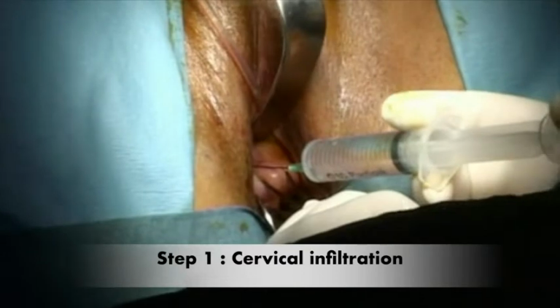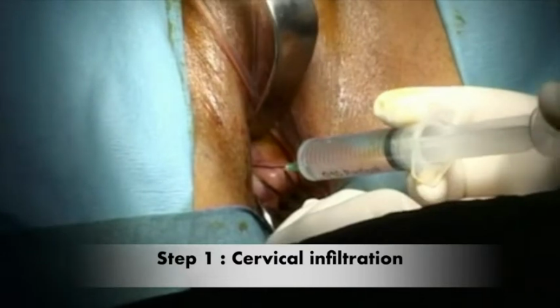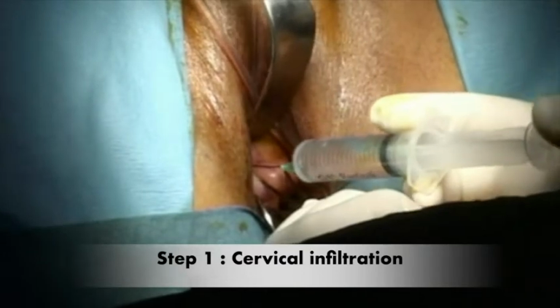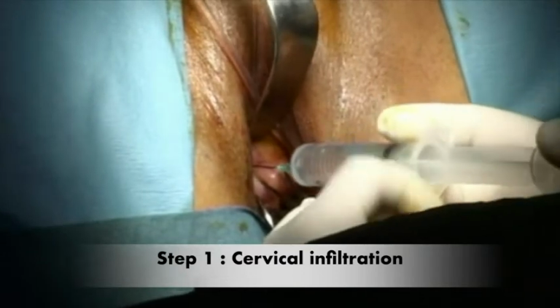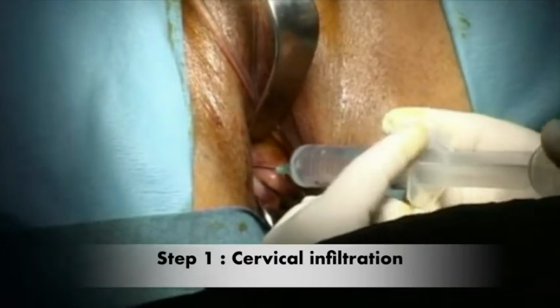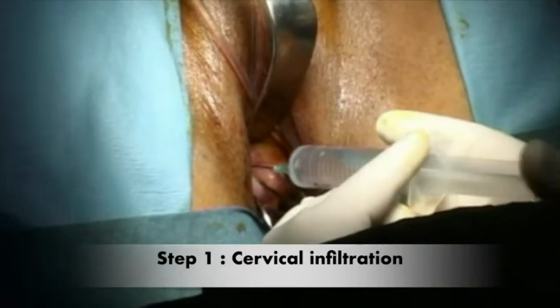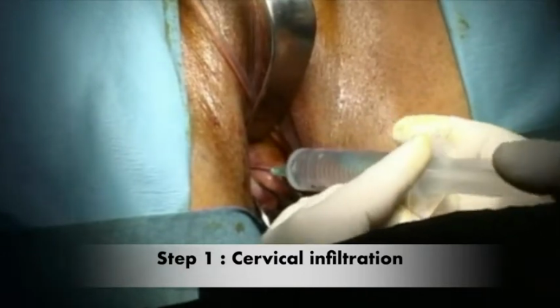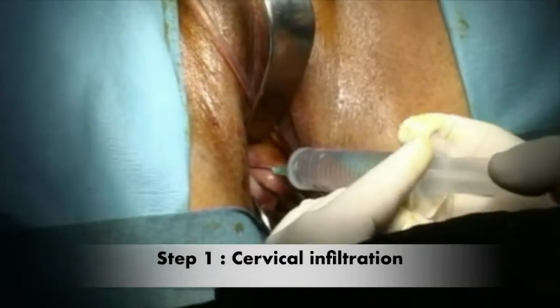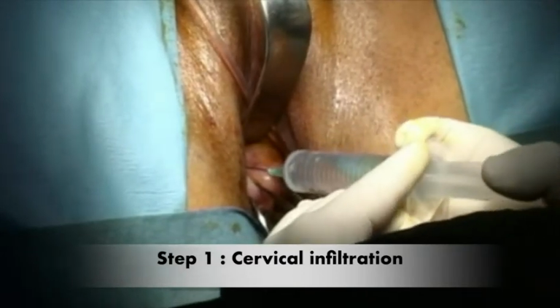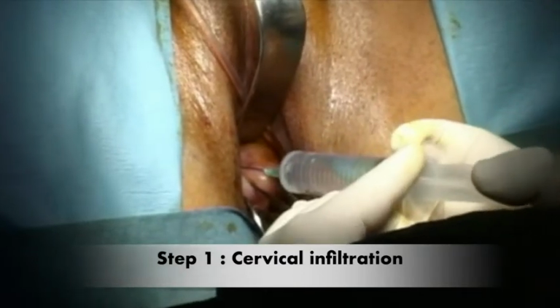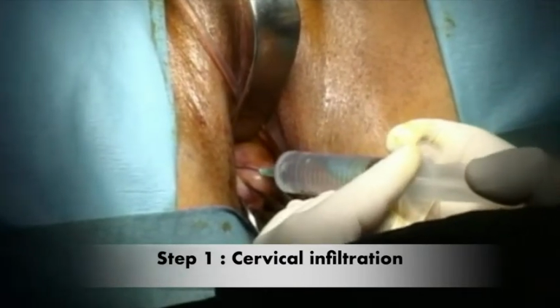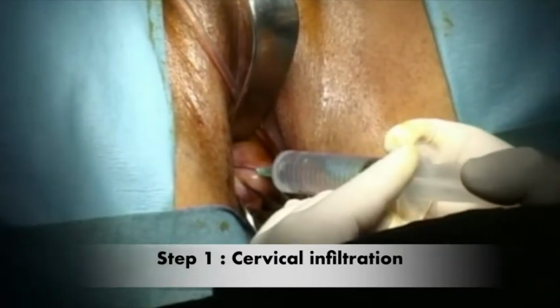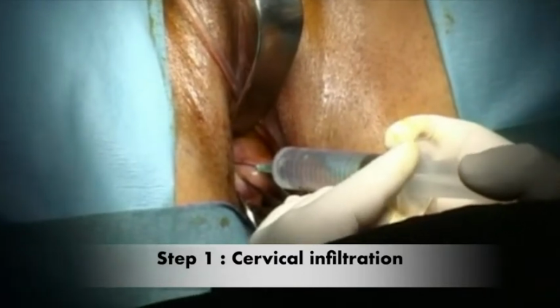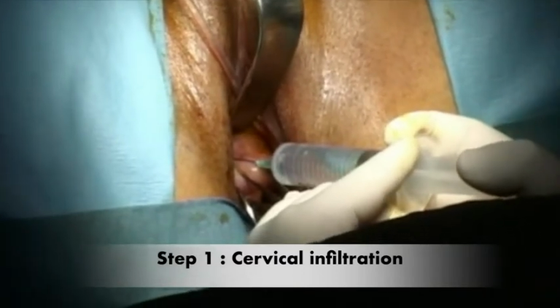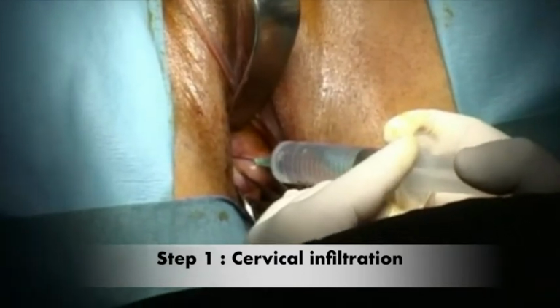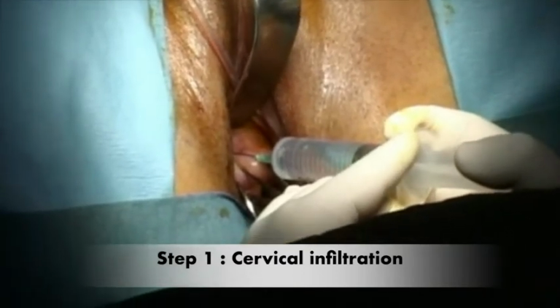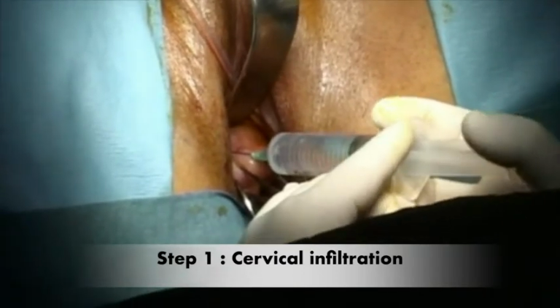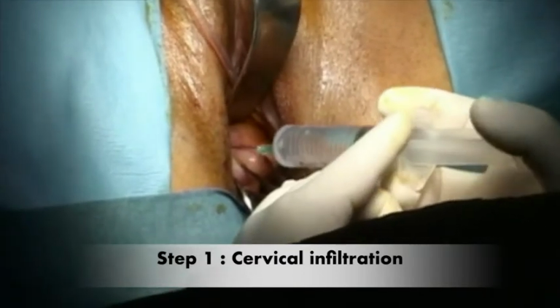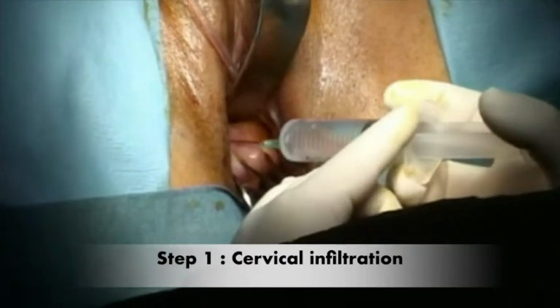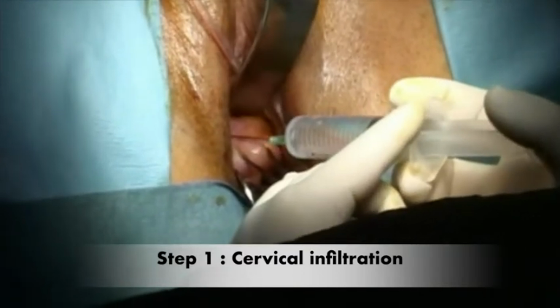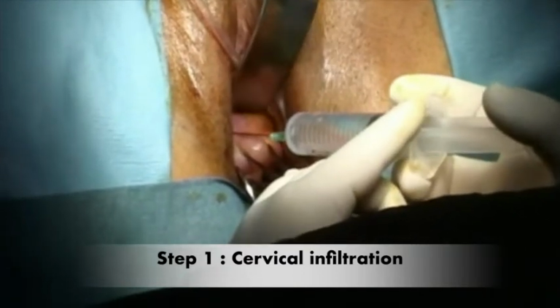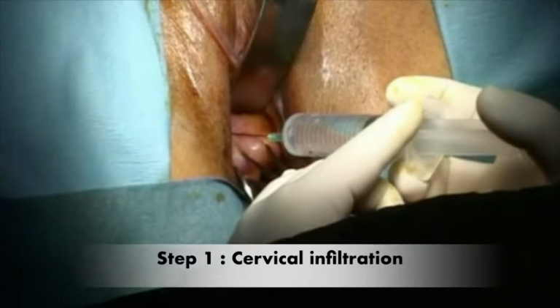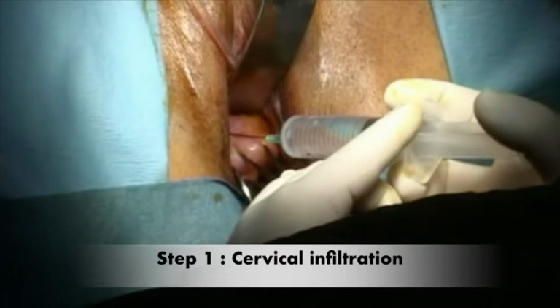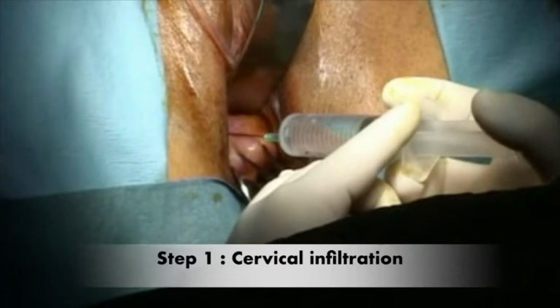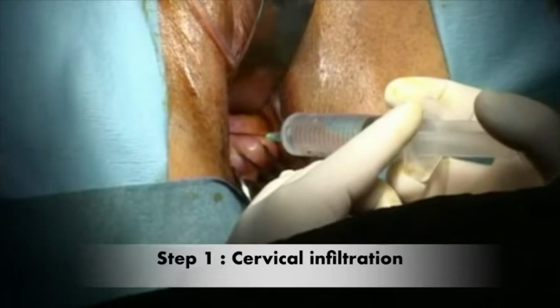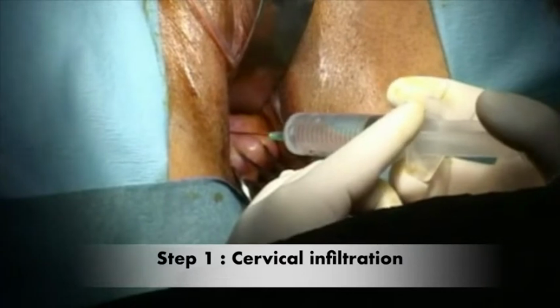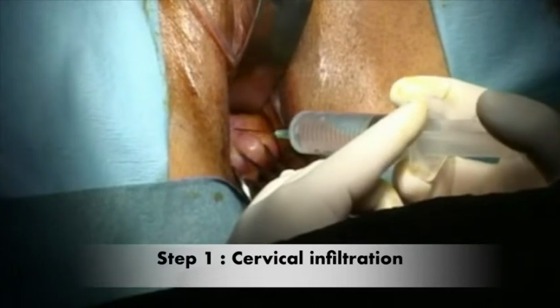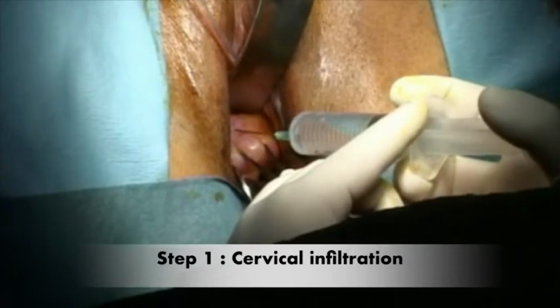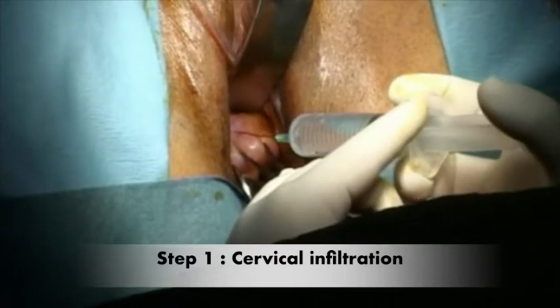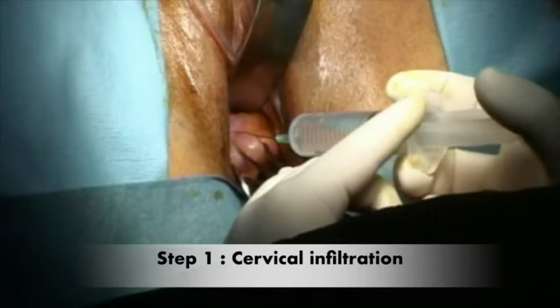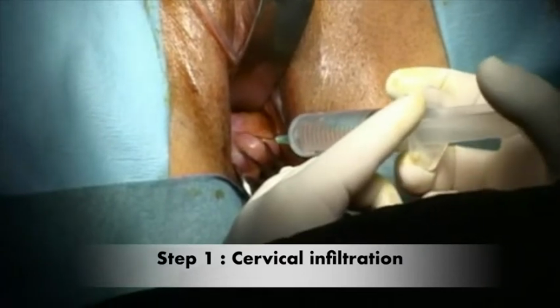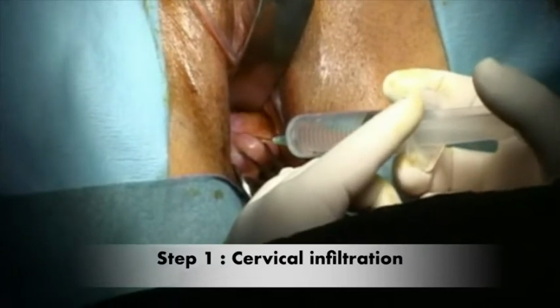We use Lidocaine 1% diluted in saline serum. 5ml is injected at the front and the back of the cervix.